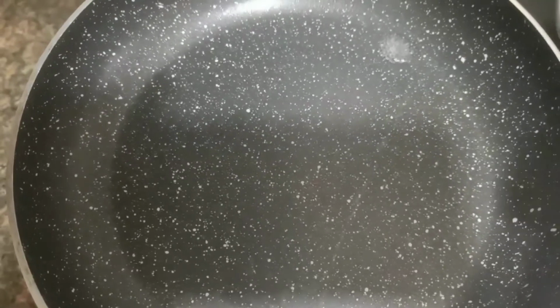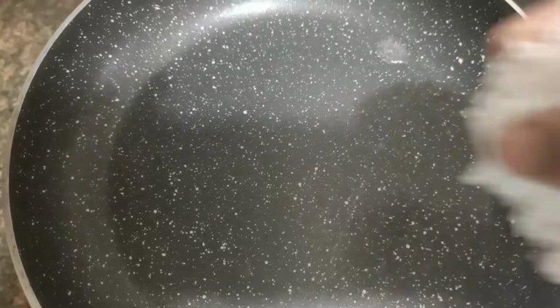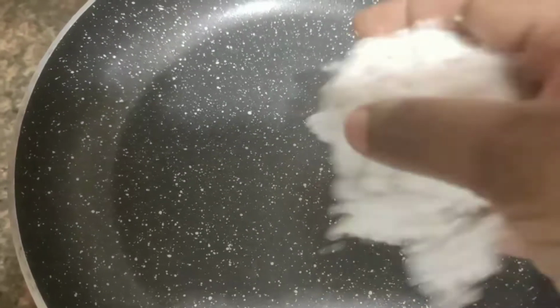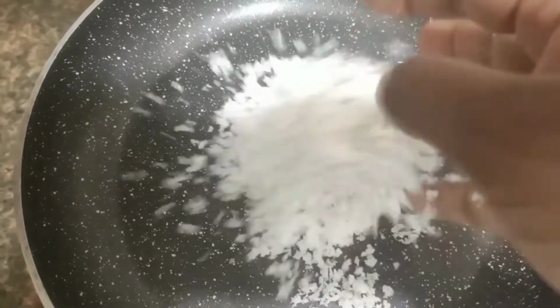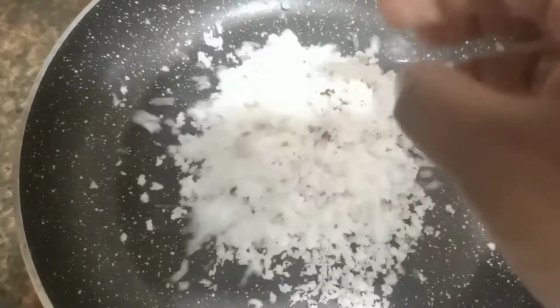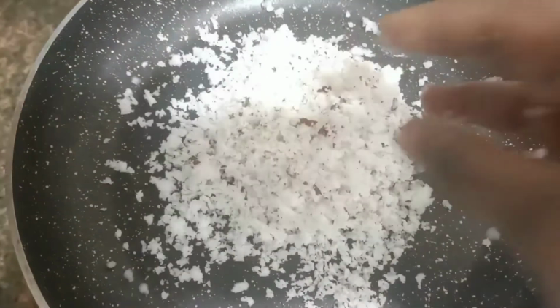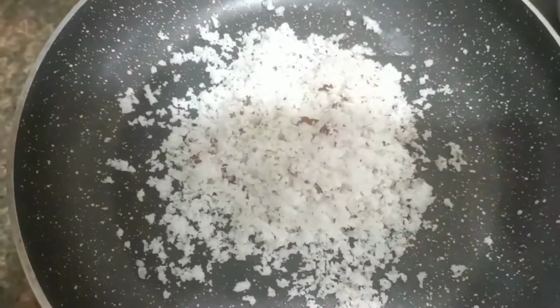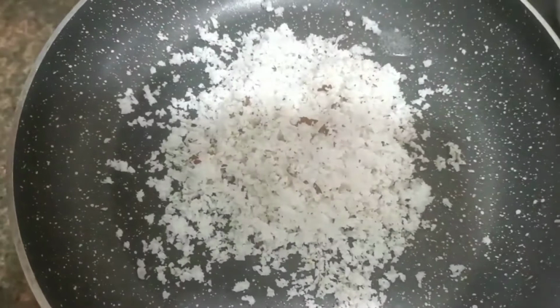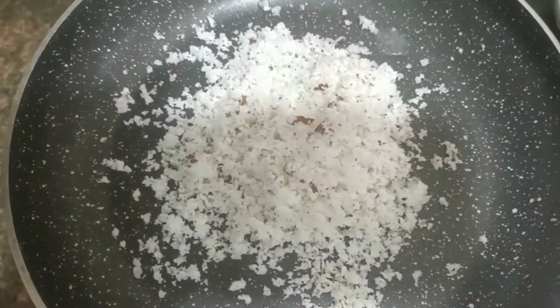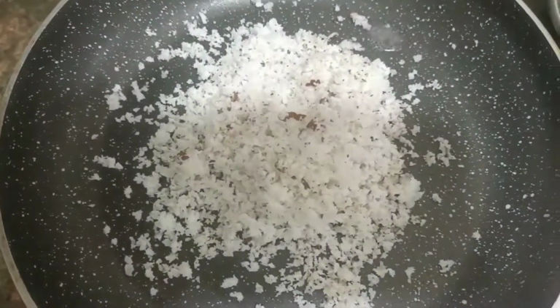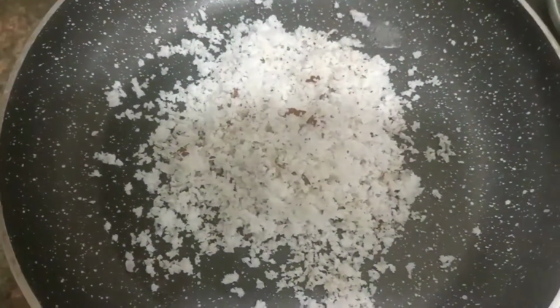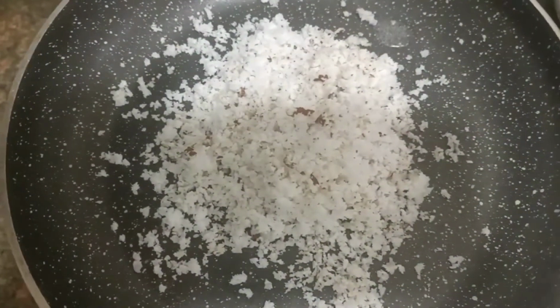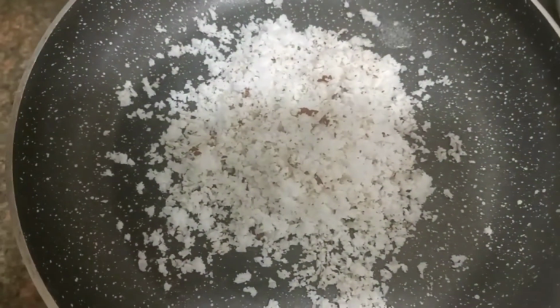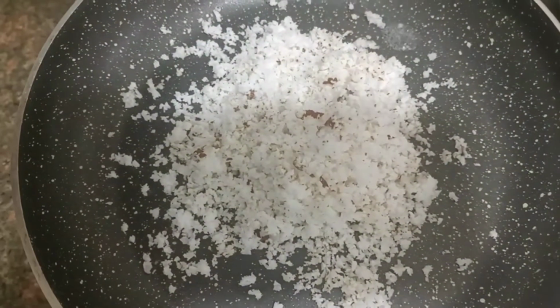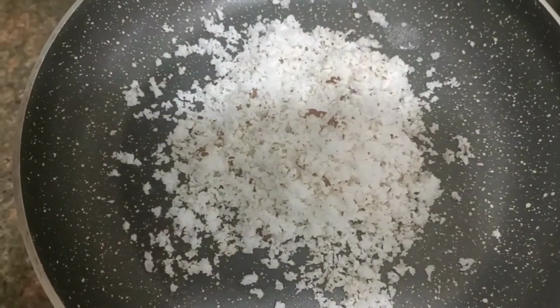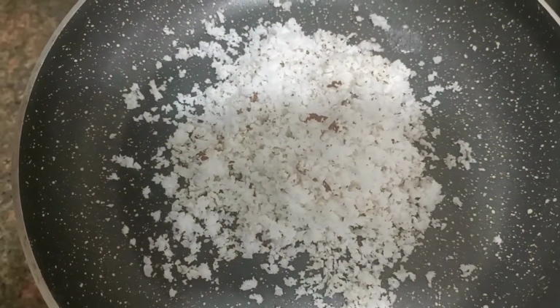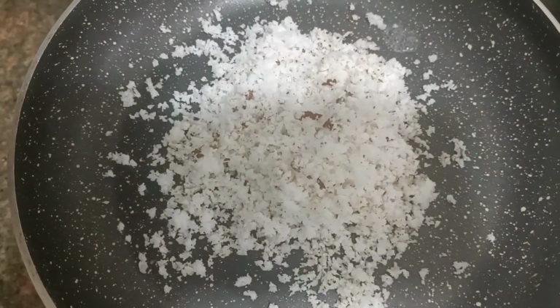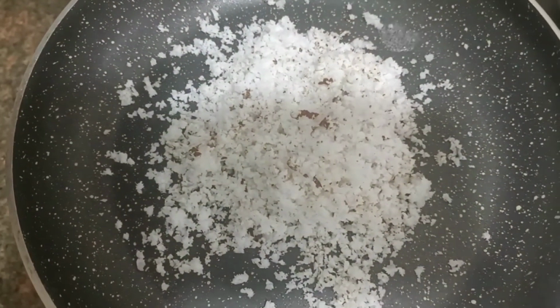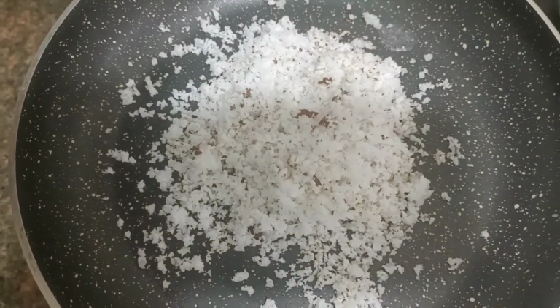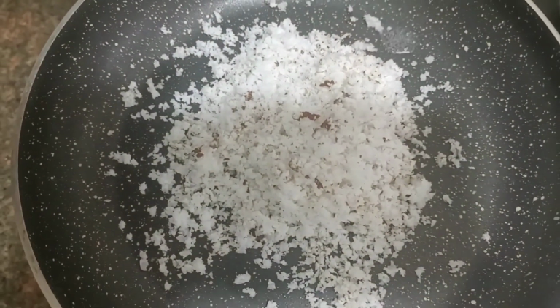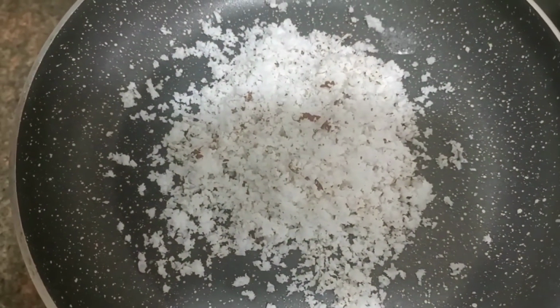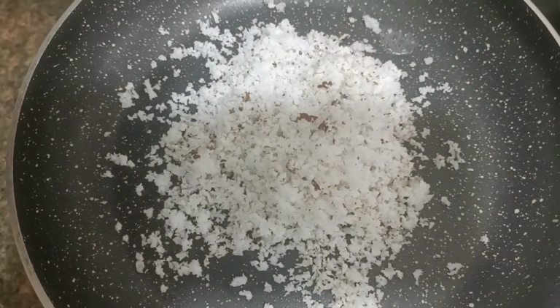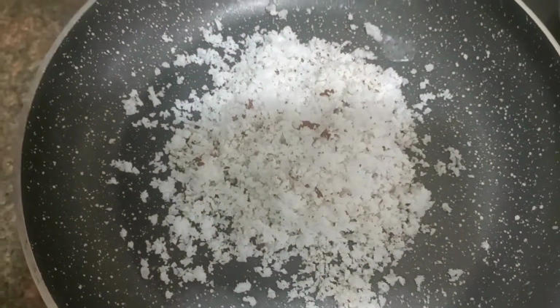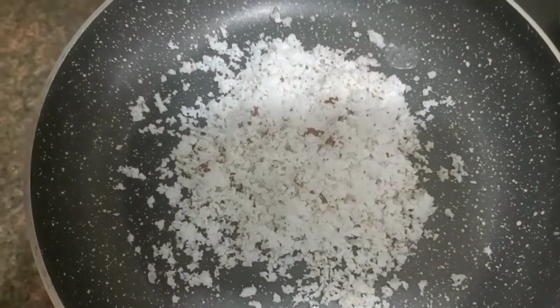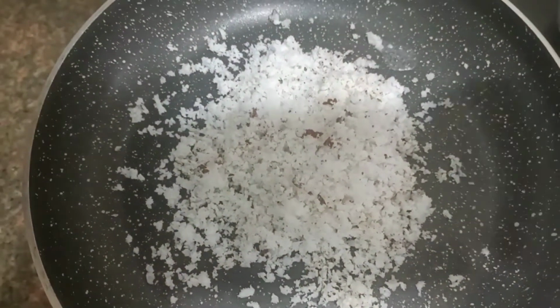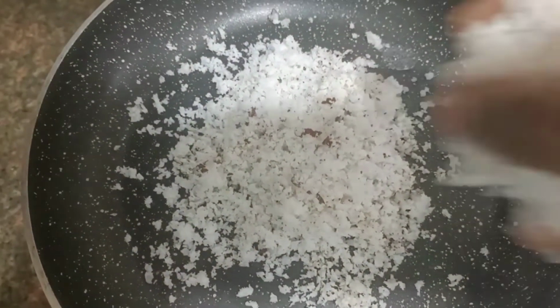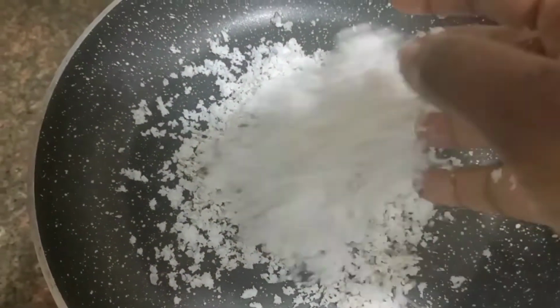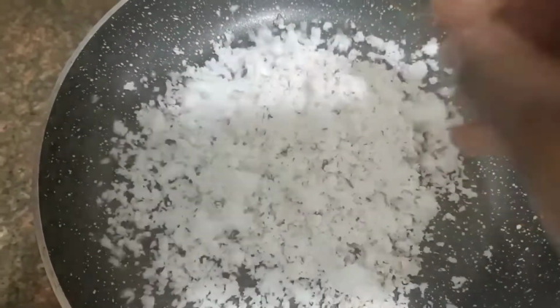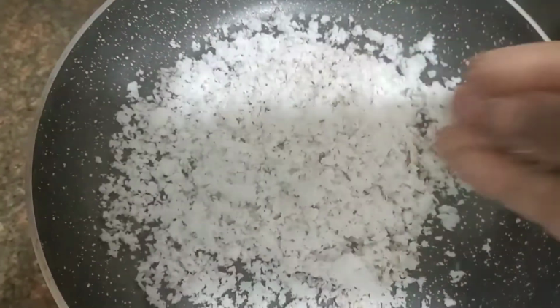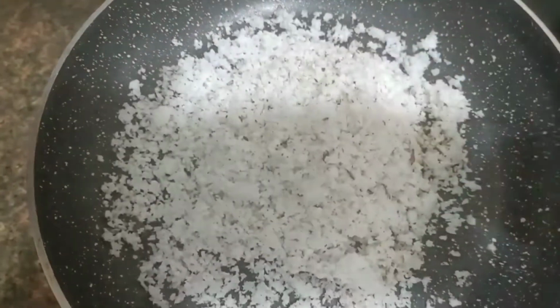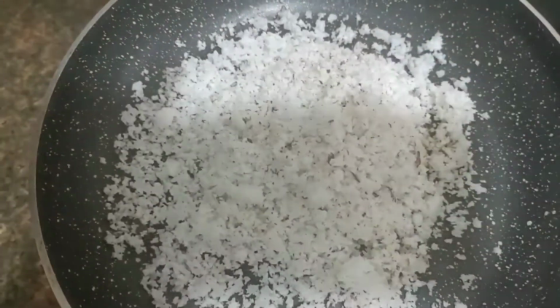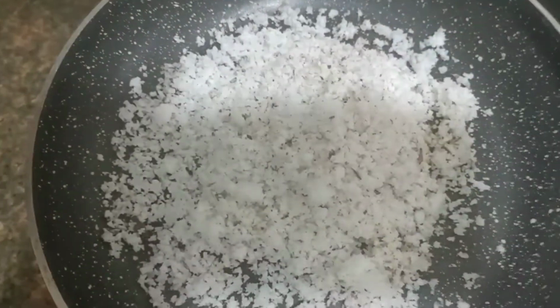Hi, welcome to Jisha's Pantry. Today we are going to cook in a bowl.